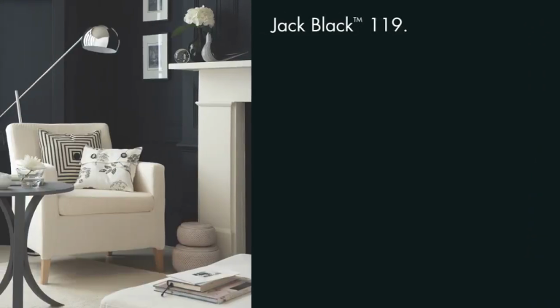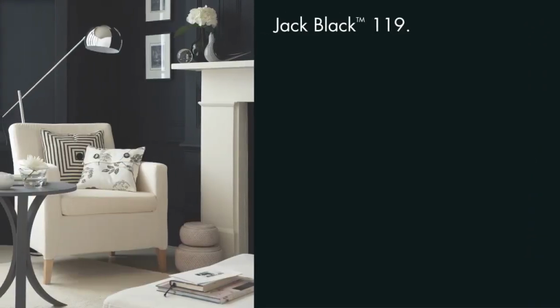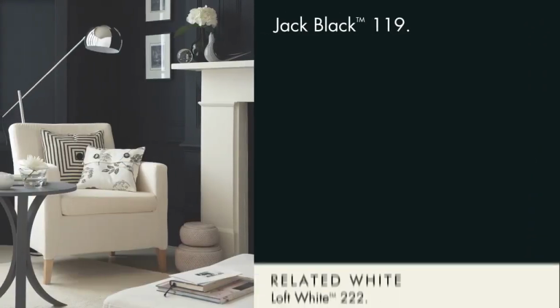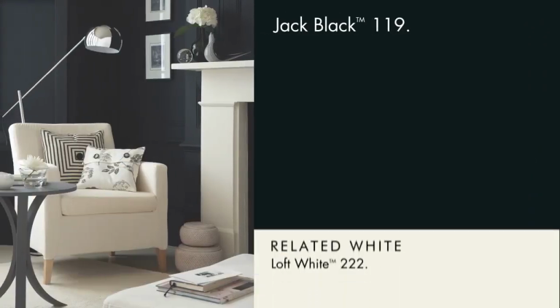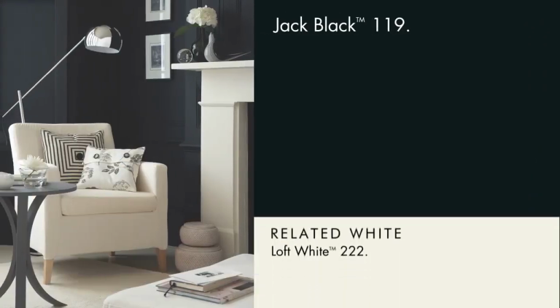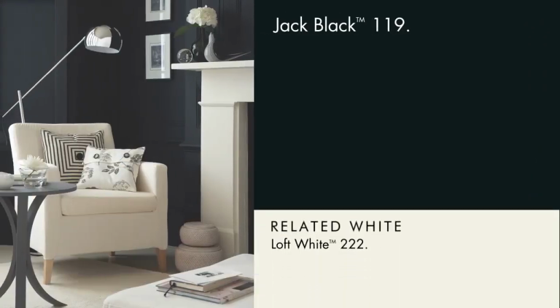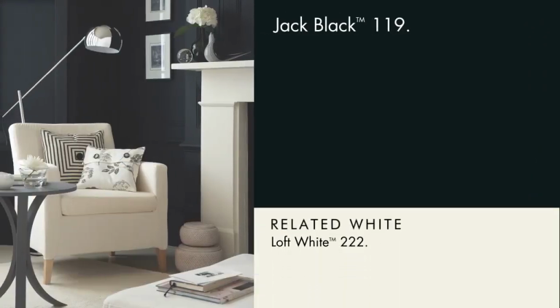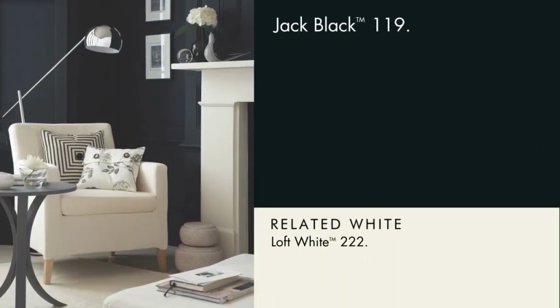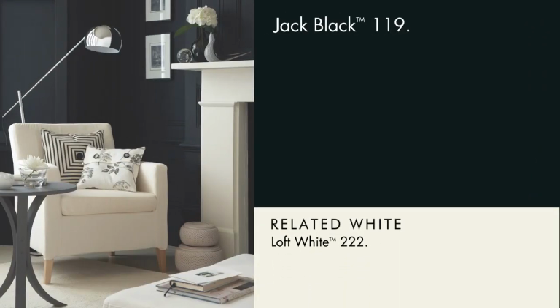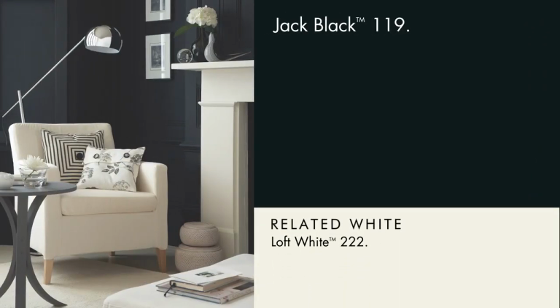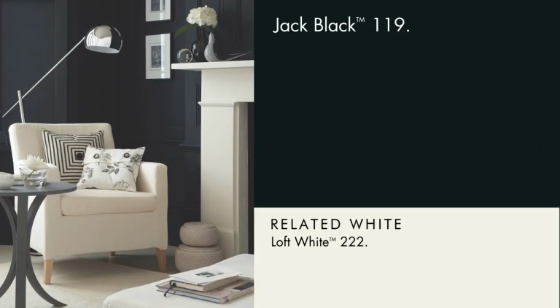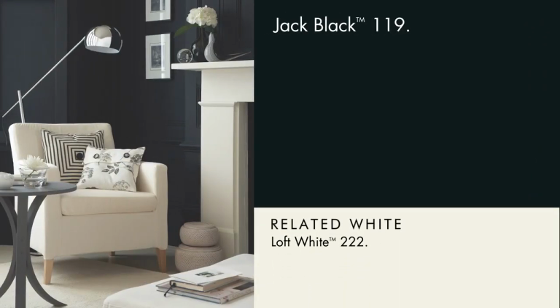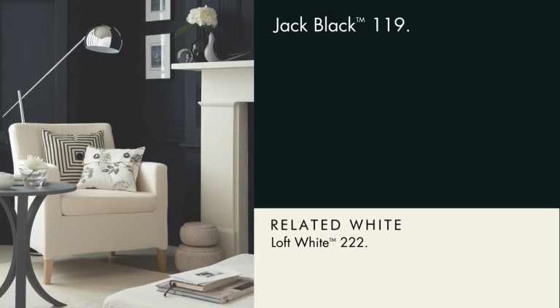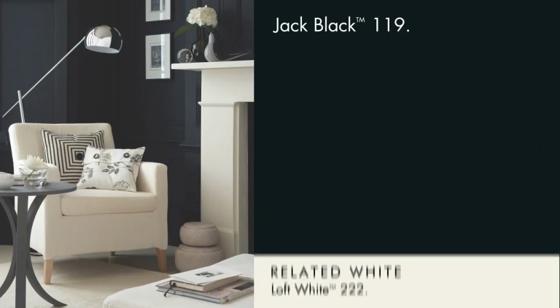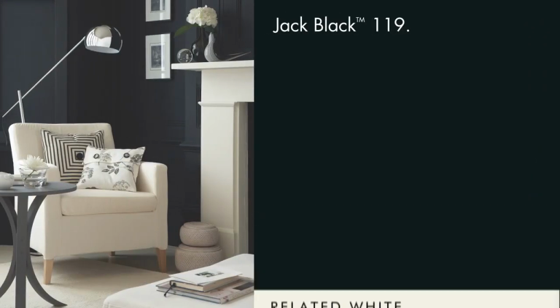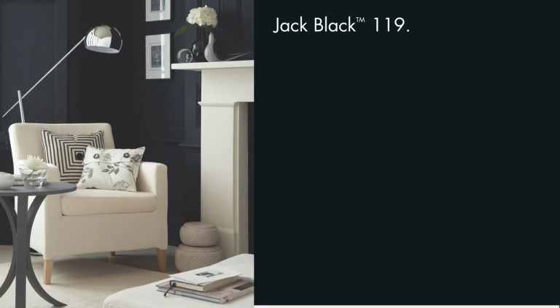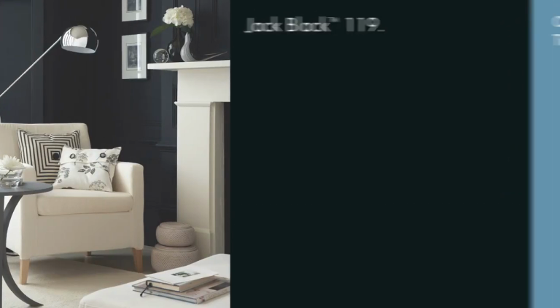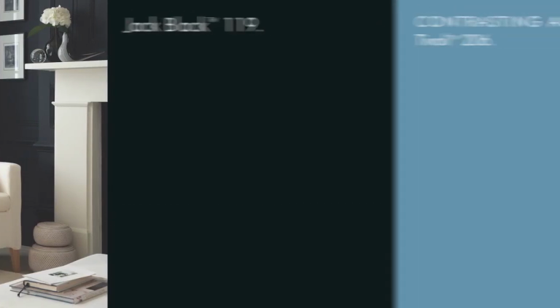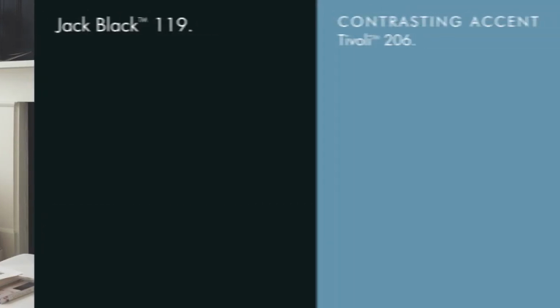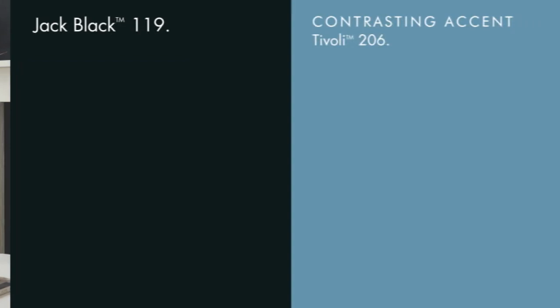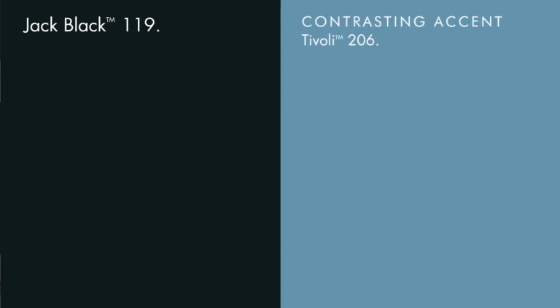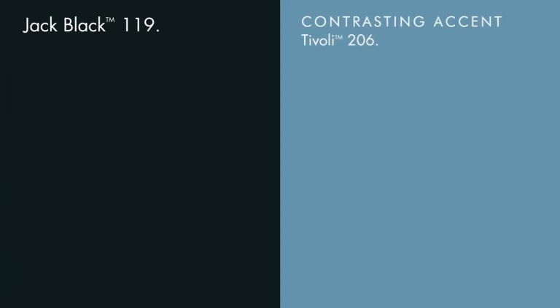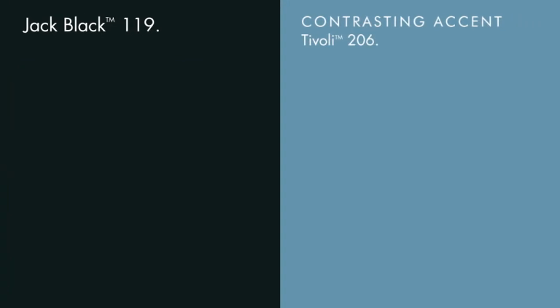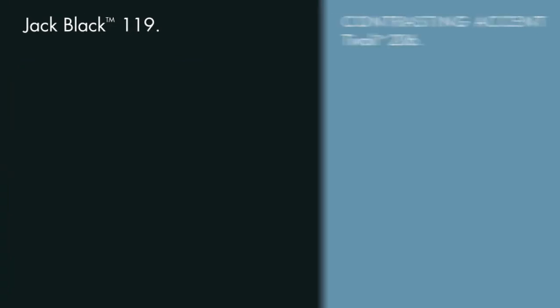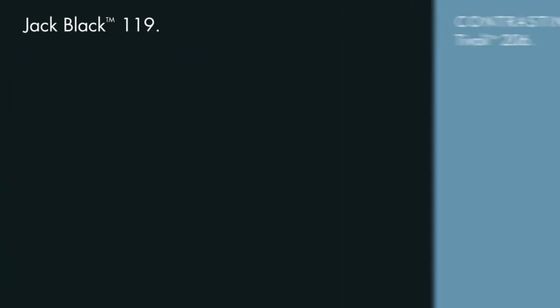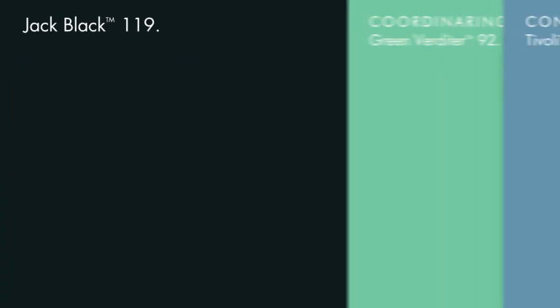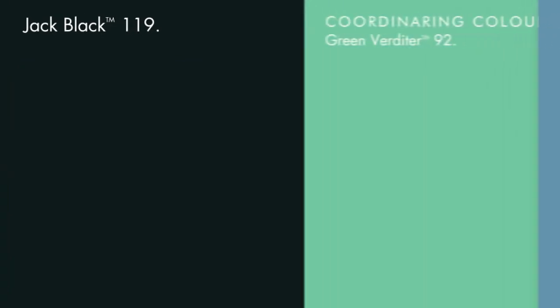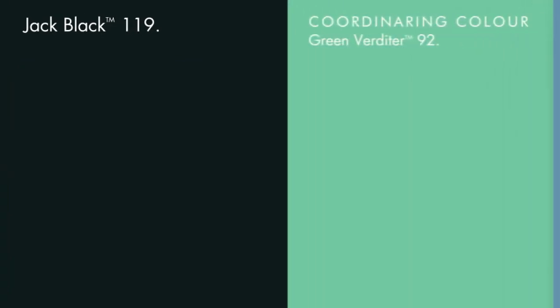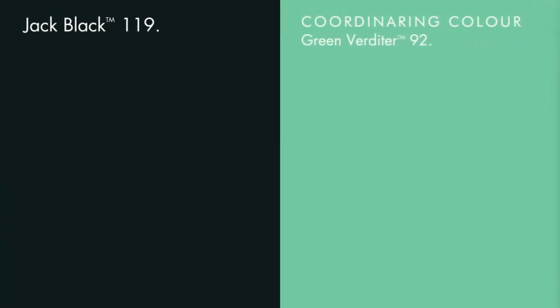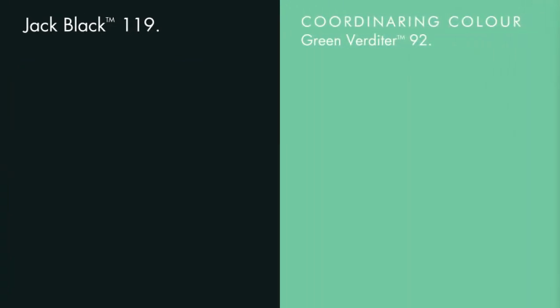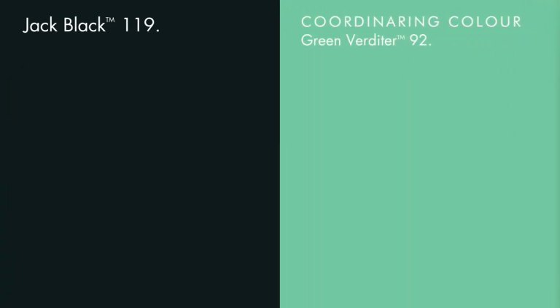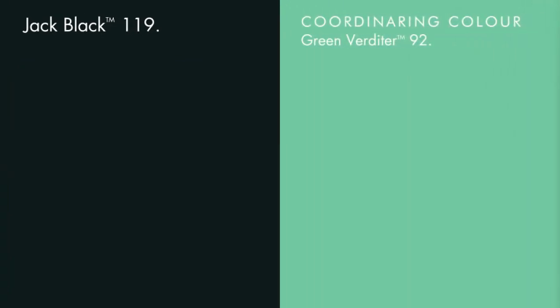Pair with Loft White, or the natural hue of other colours. Try Tivoli or Green Verdita to sing.